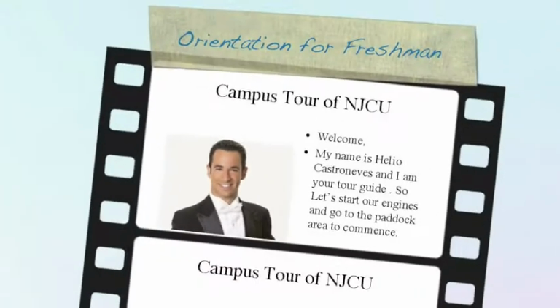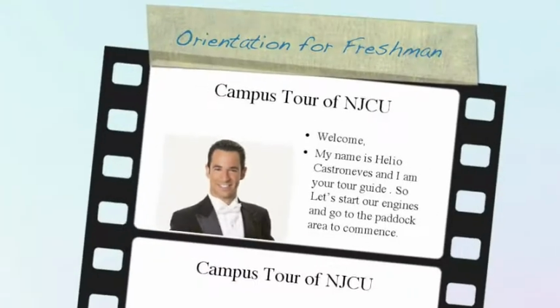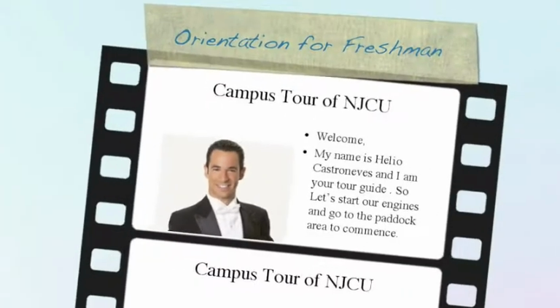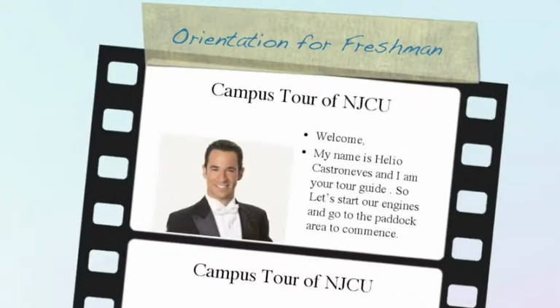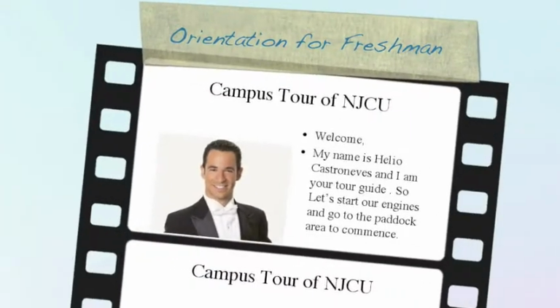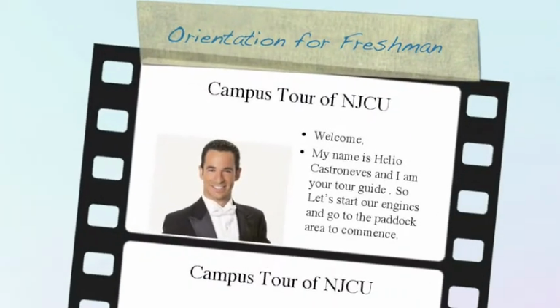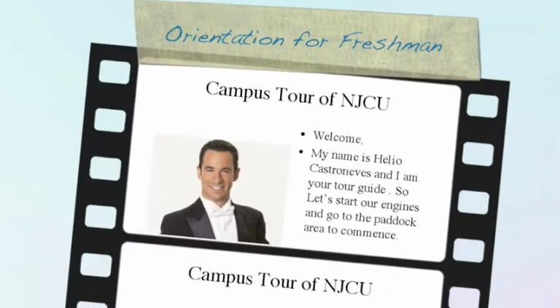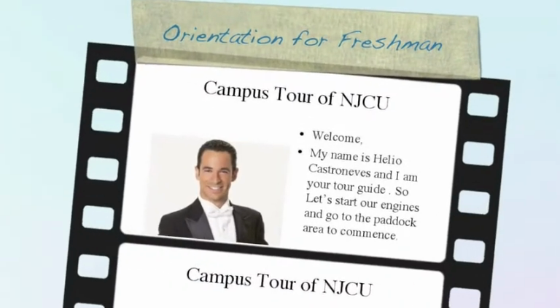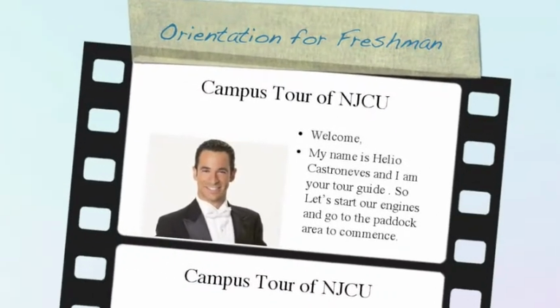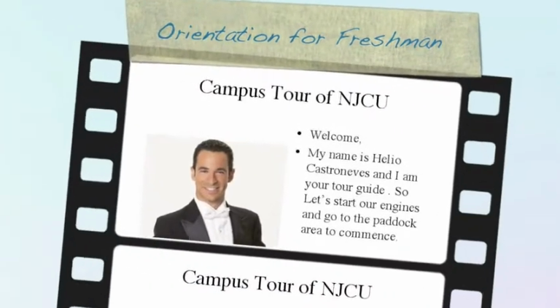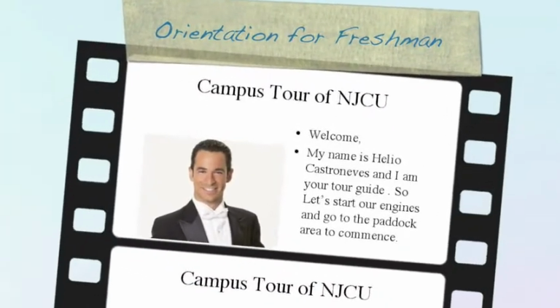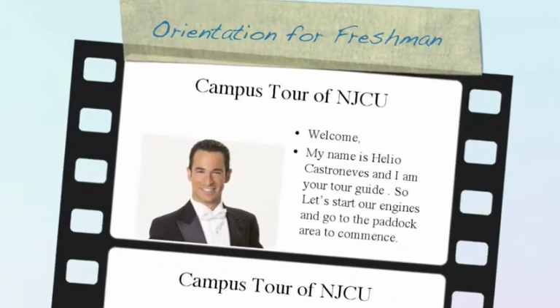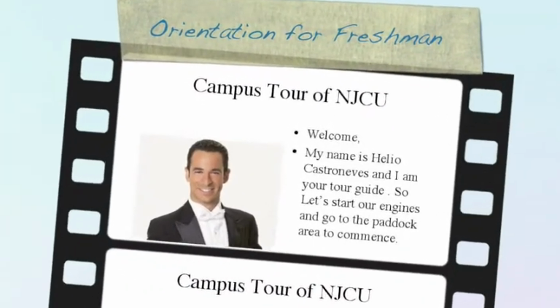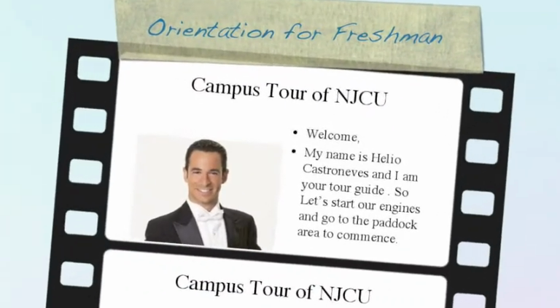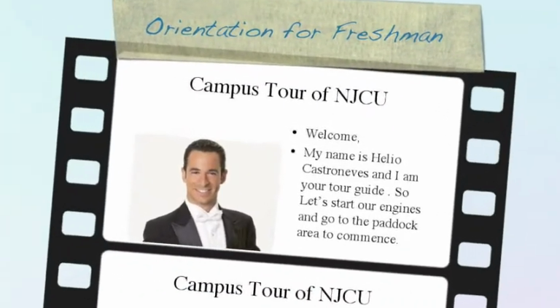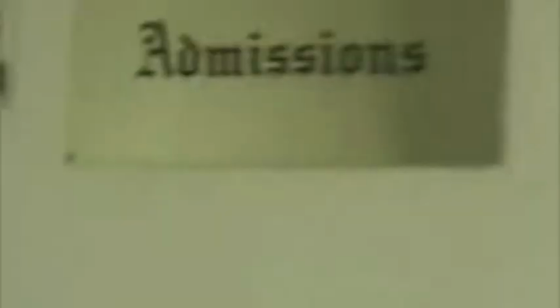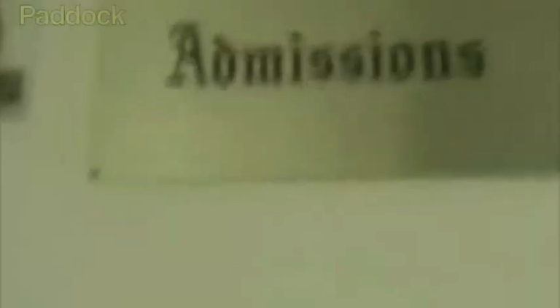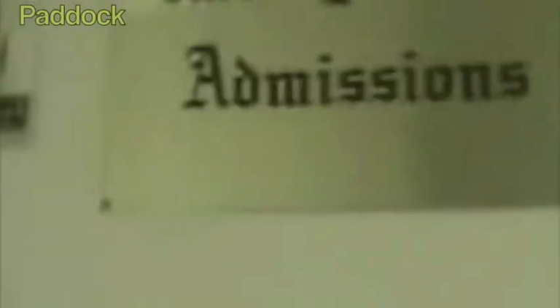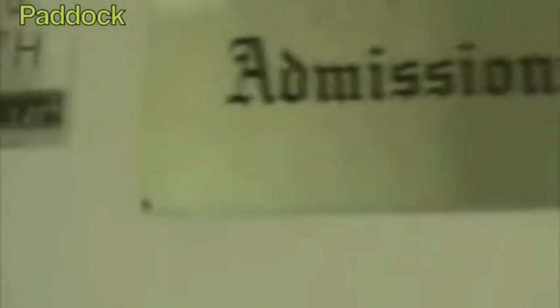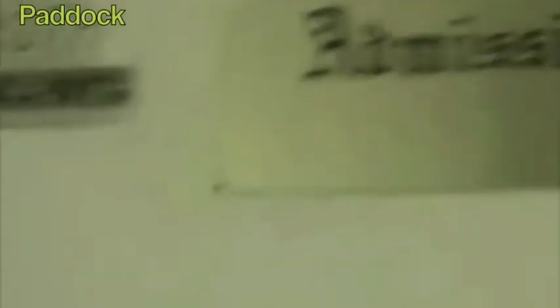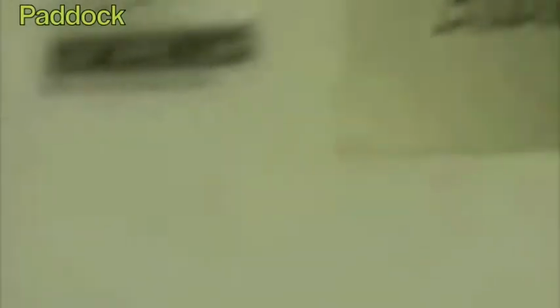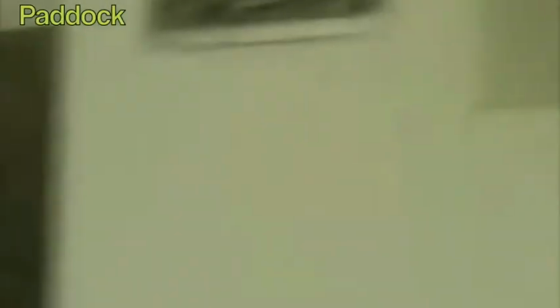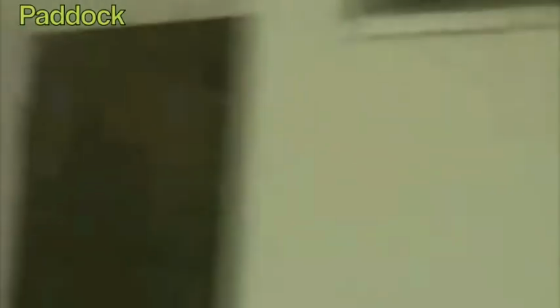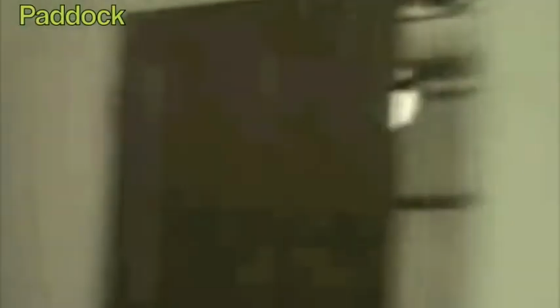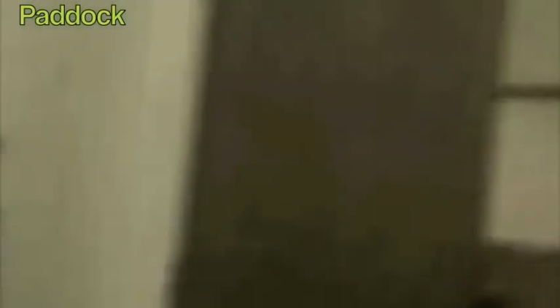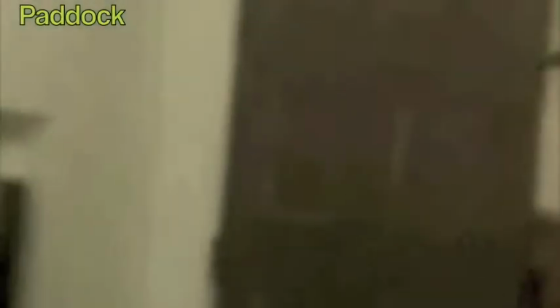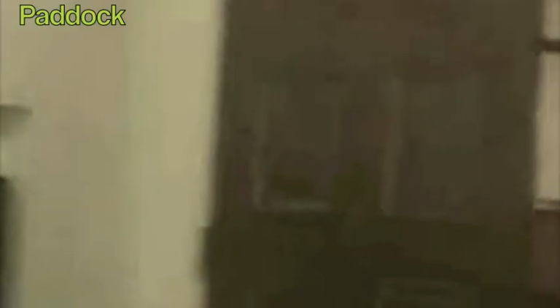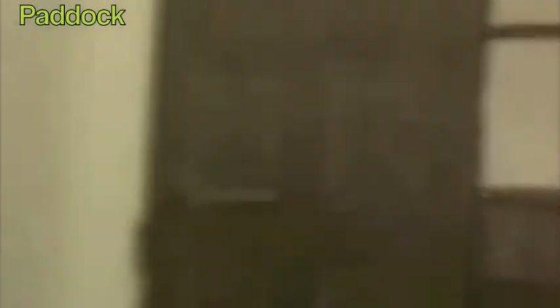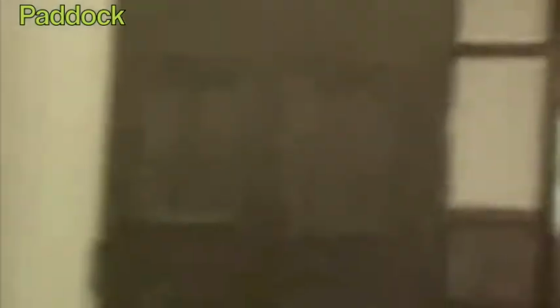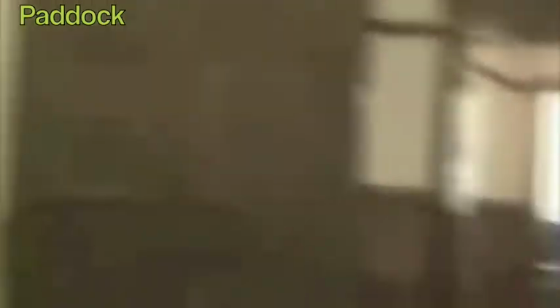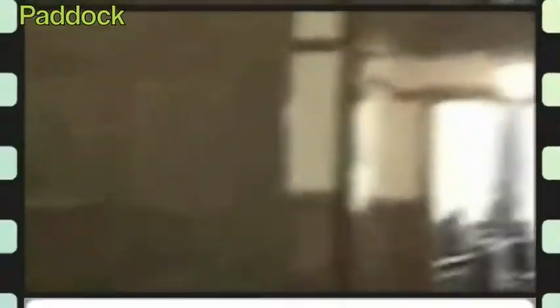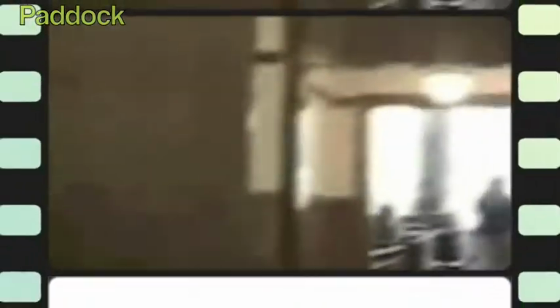Welcome to Orientation. Let's start our engines and go to admissions, located in Hepburn Hall.